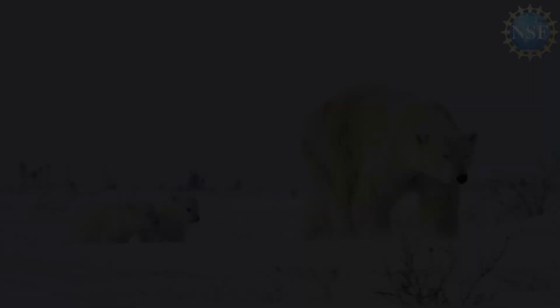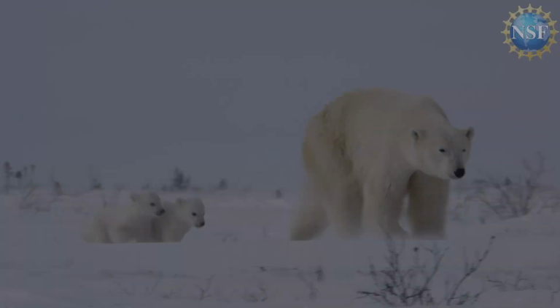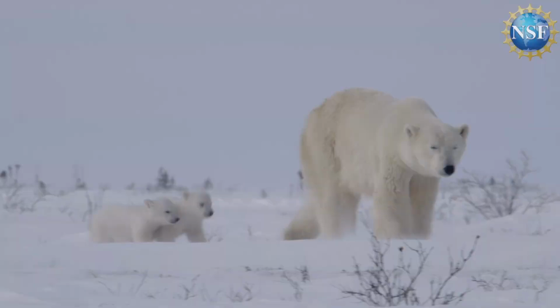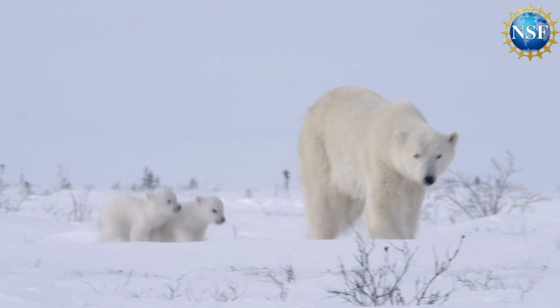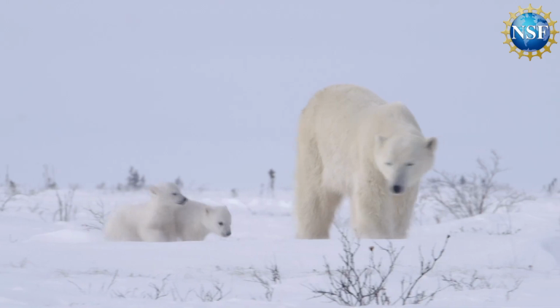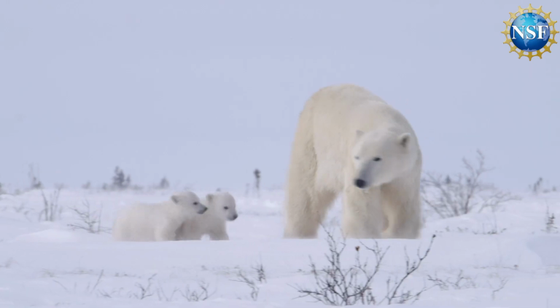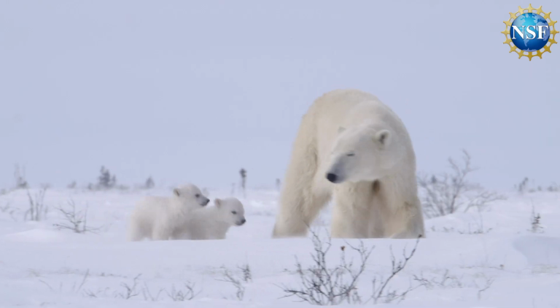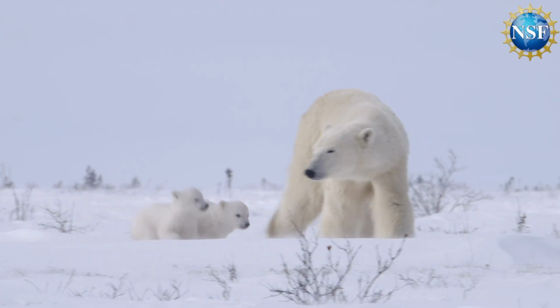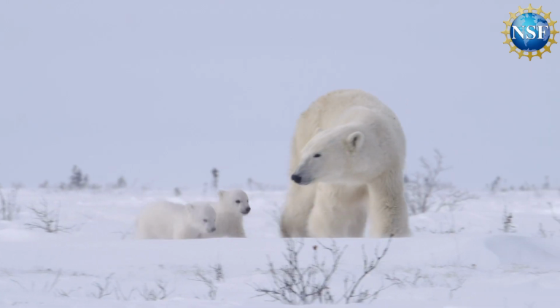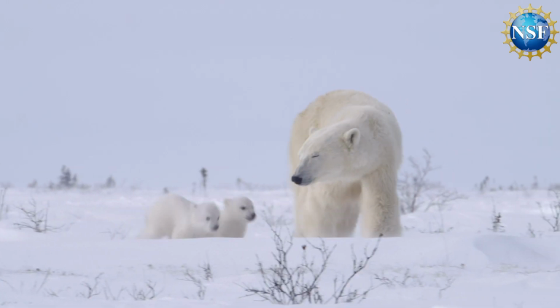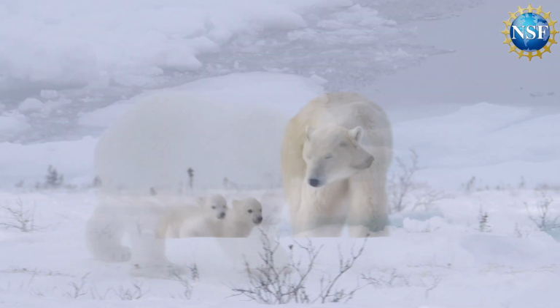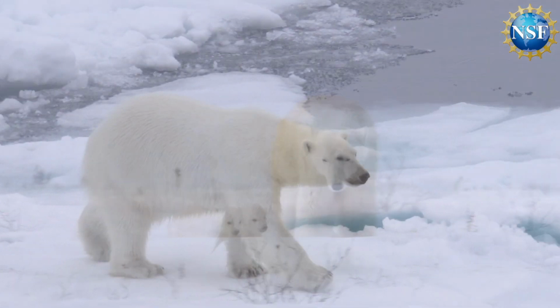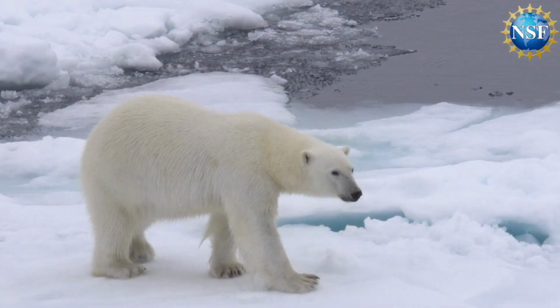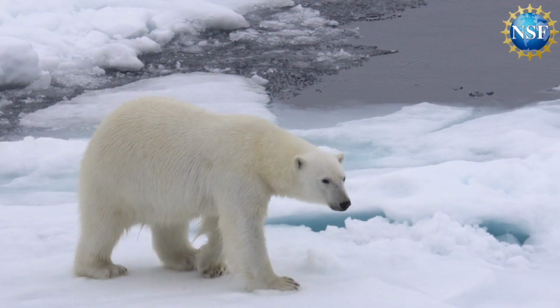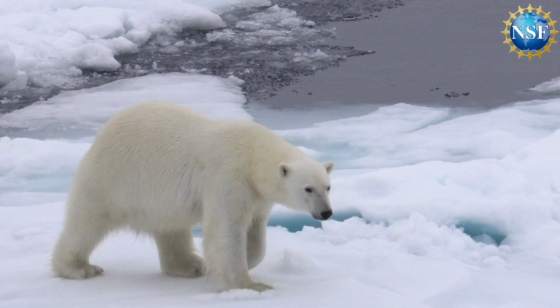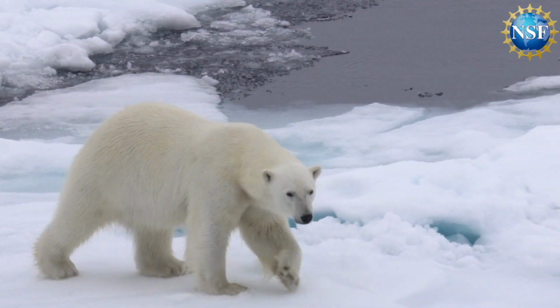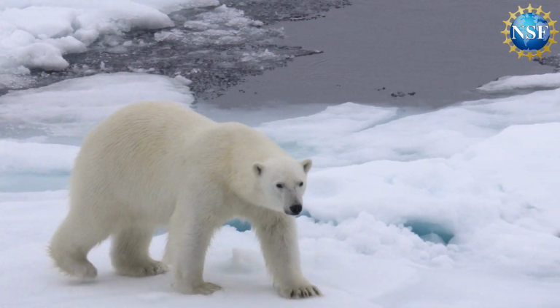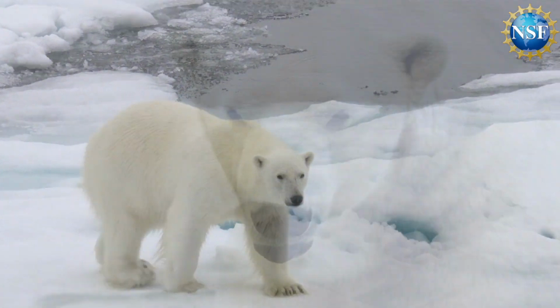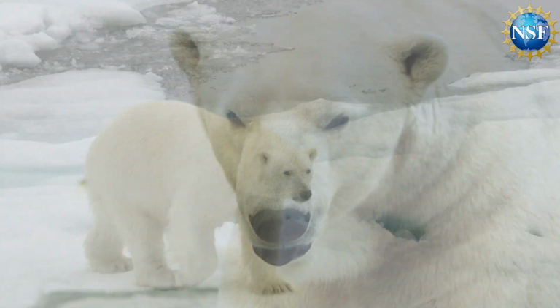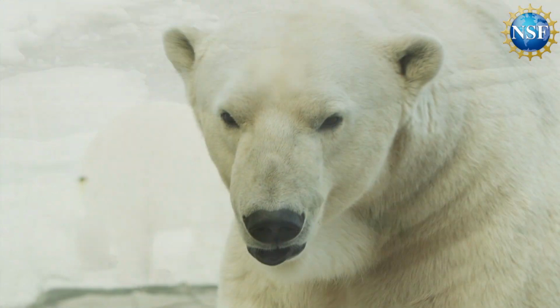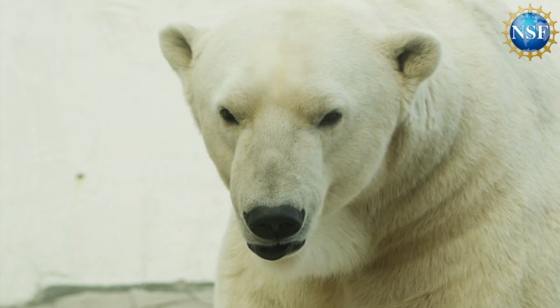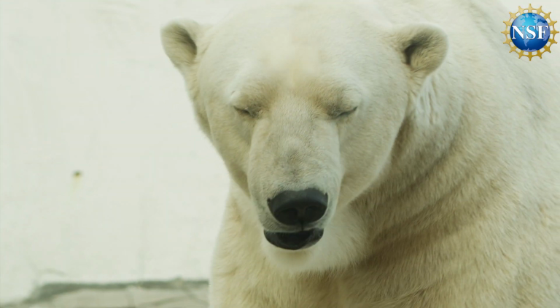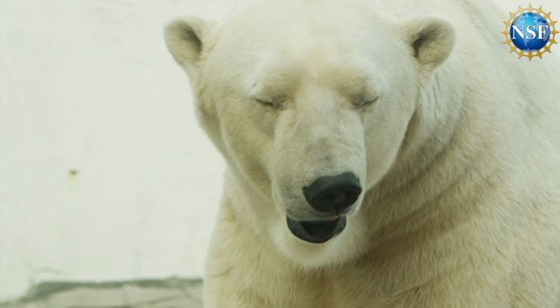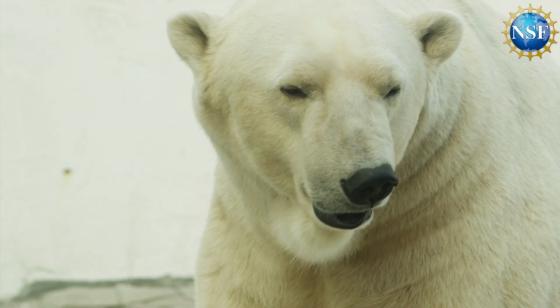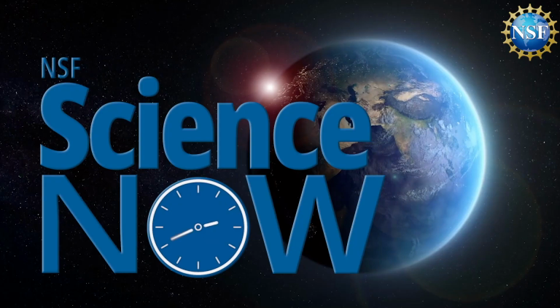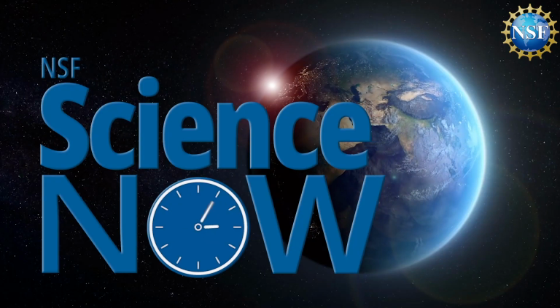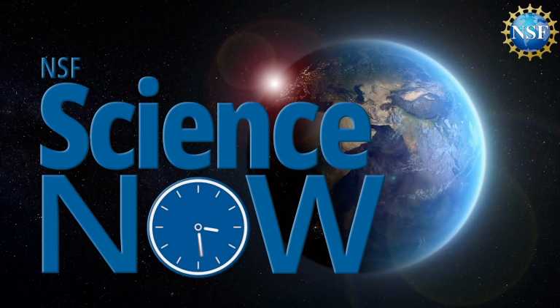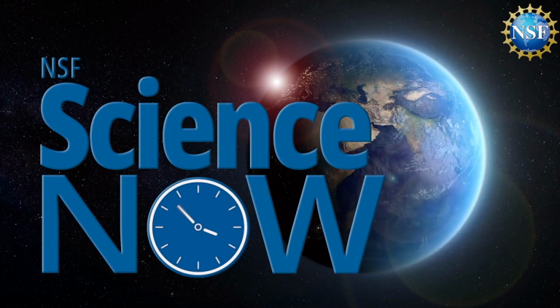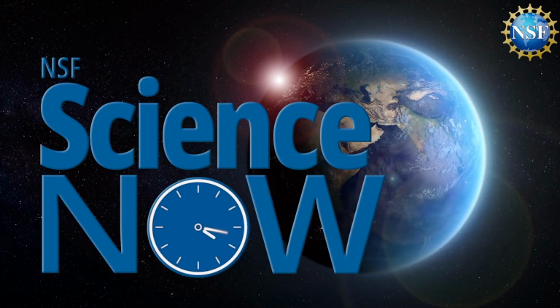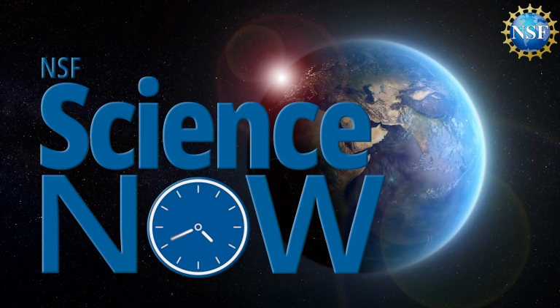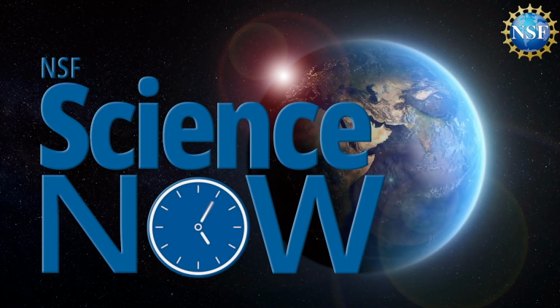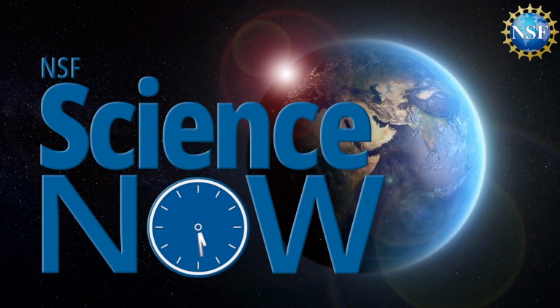Did you know that polar bears have black skin? Find out why on NSF Science Now!